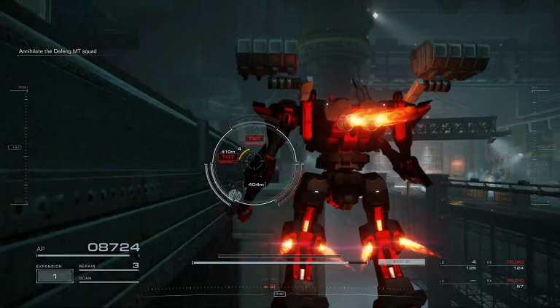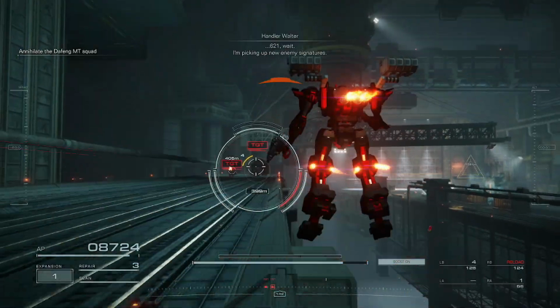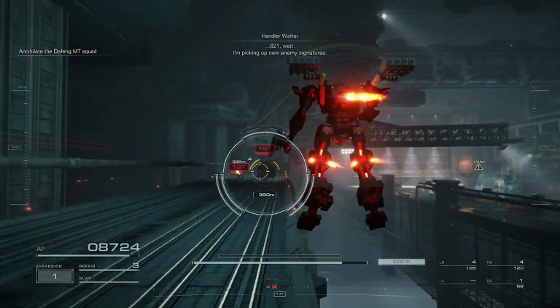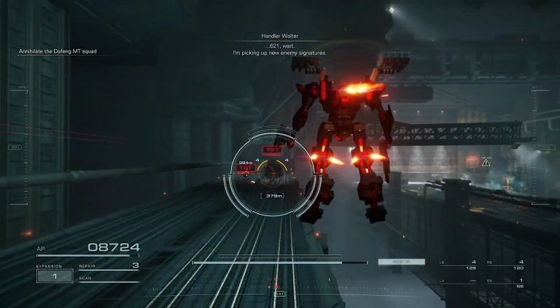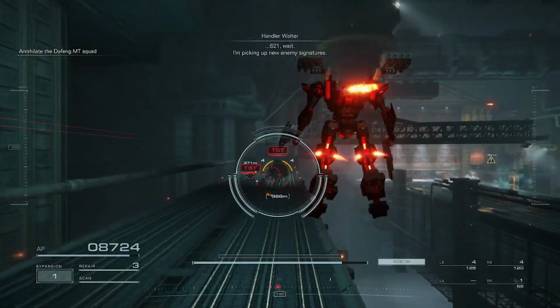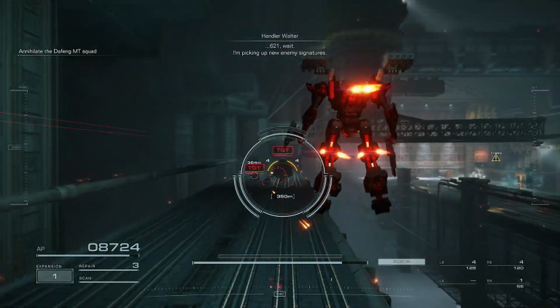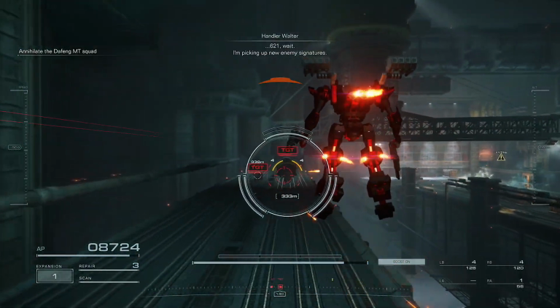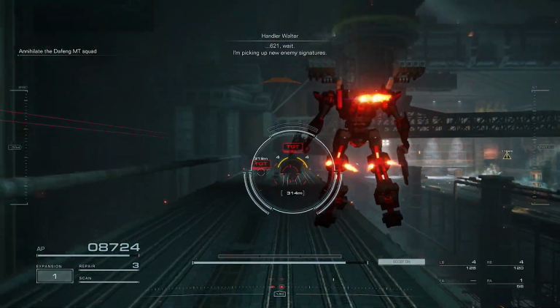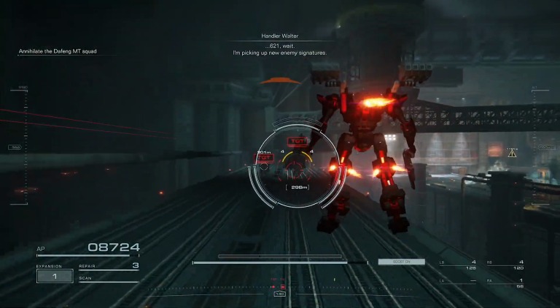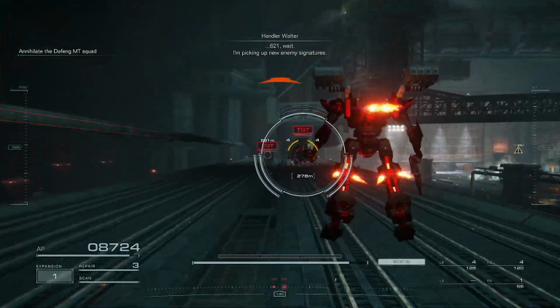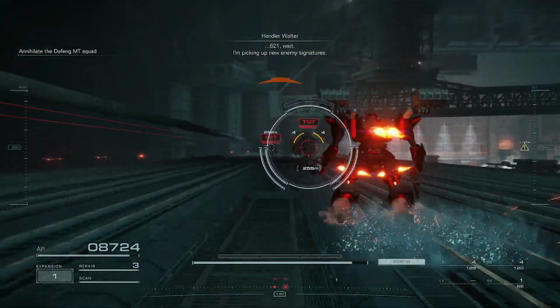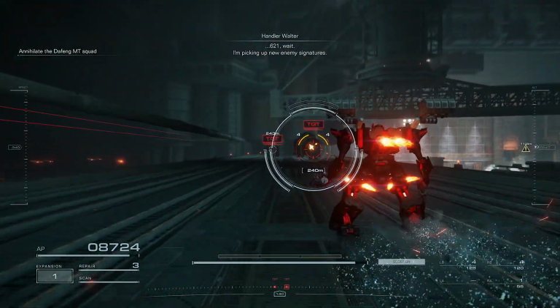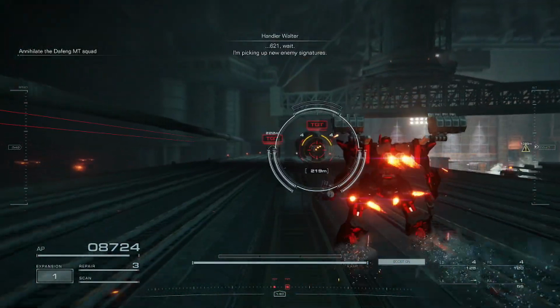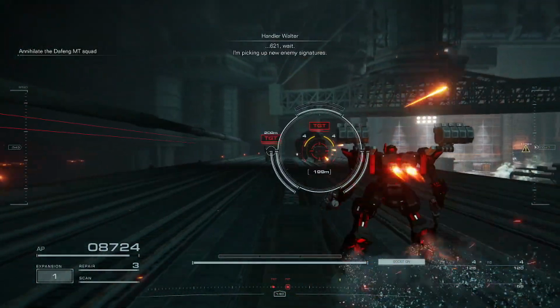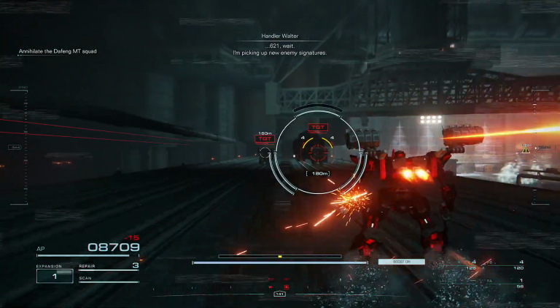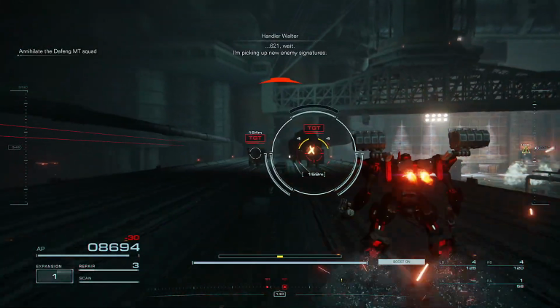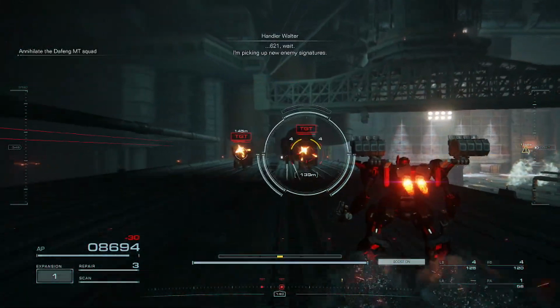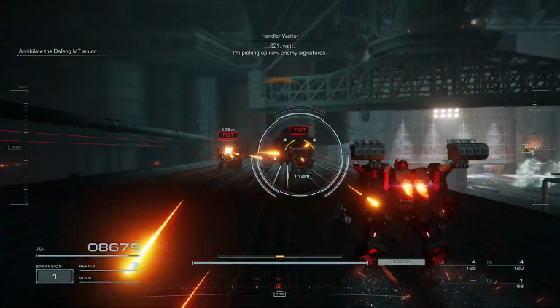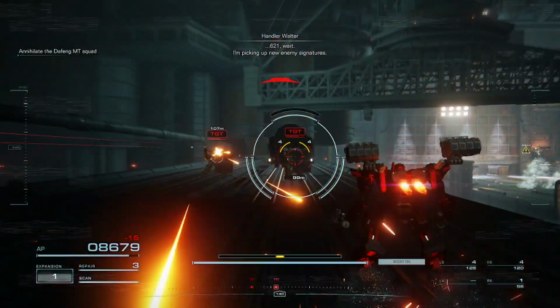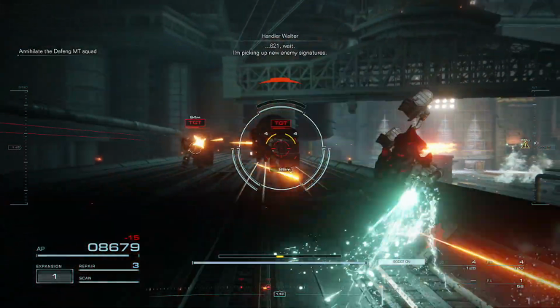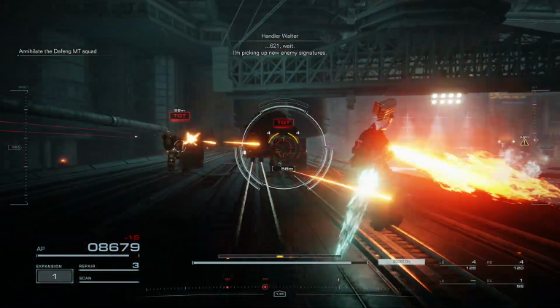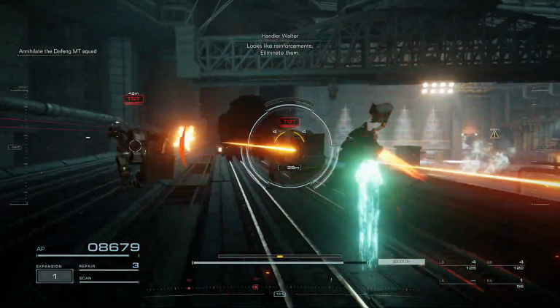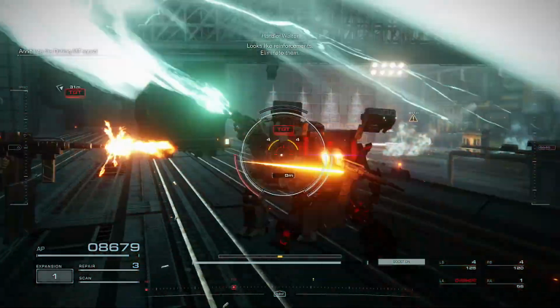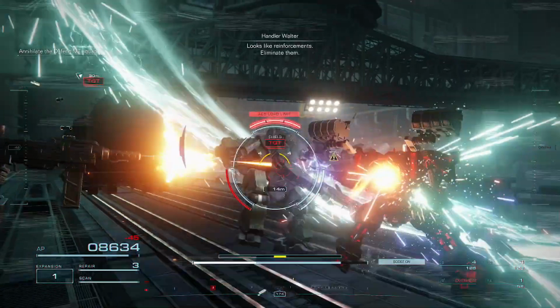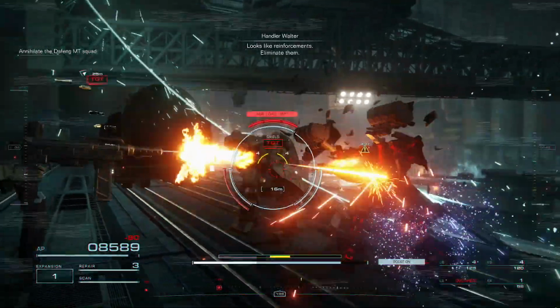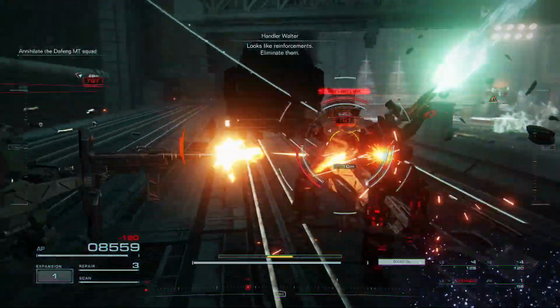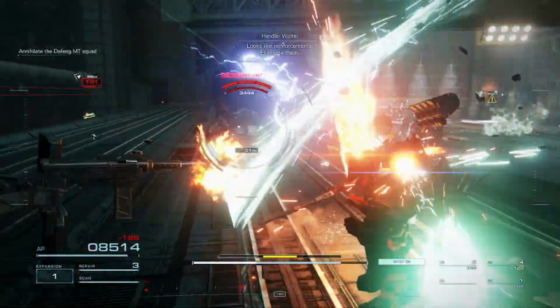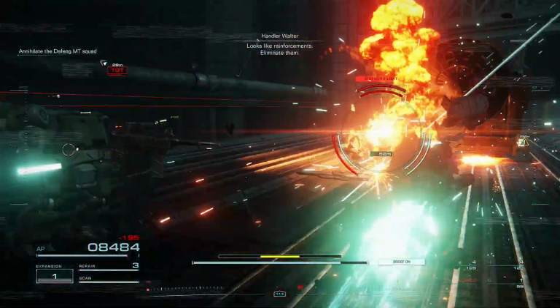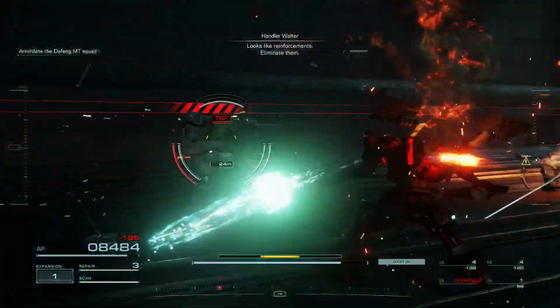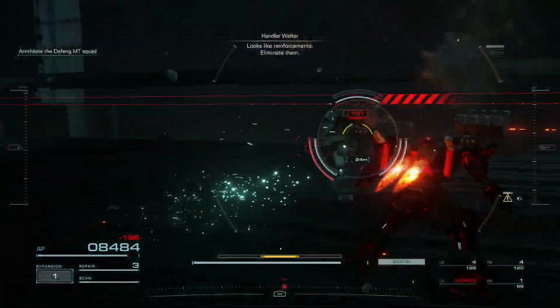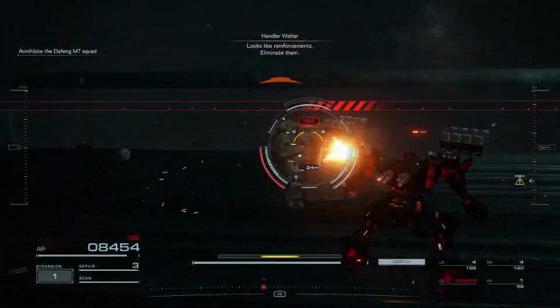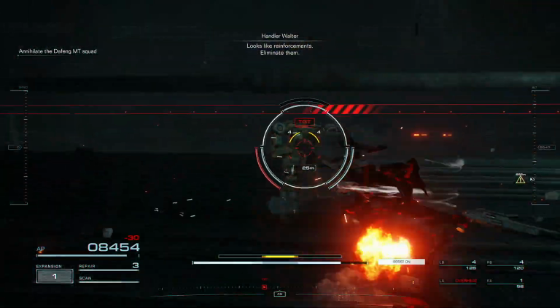6-2-1, wait. I'm picking up new enemy signatures. Looks like reinforcements. Eliminate them.